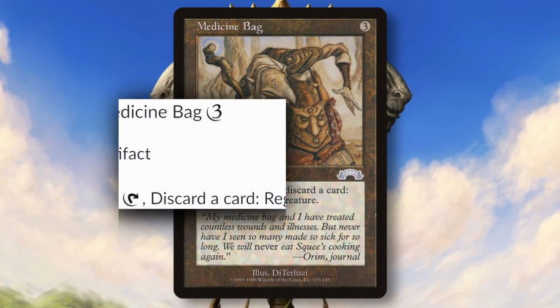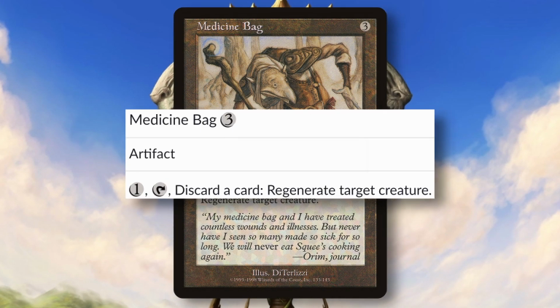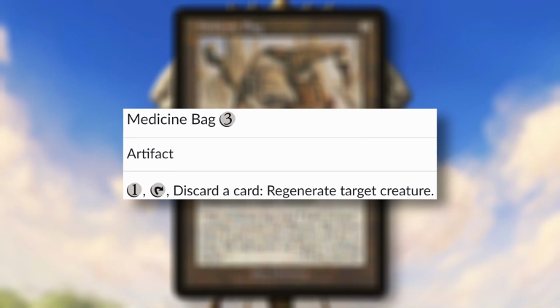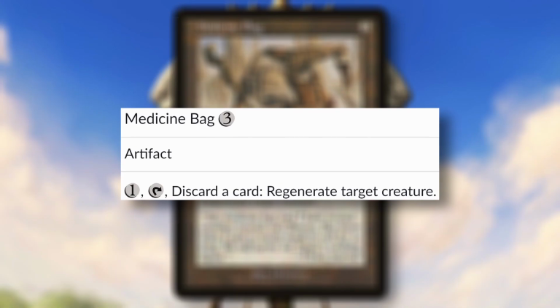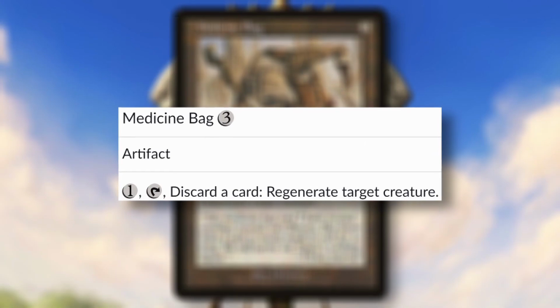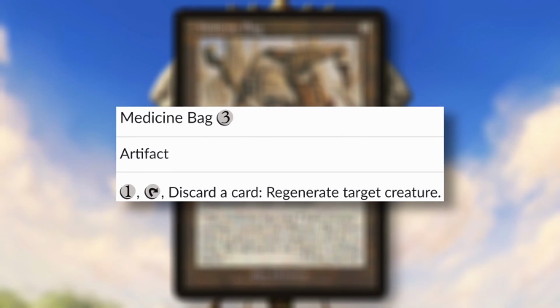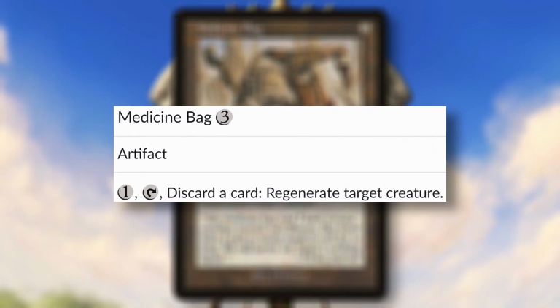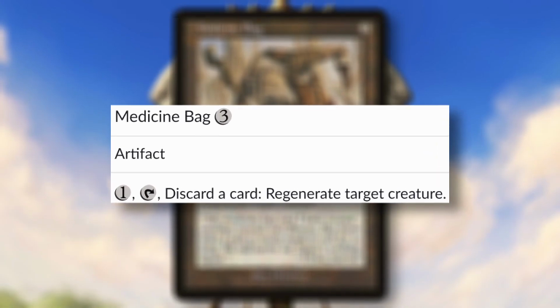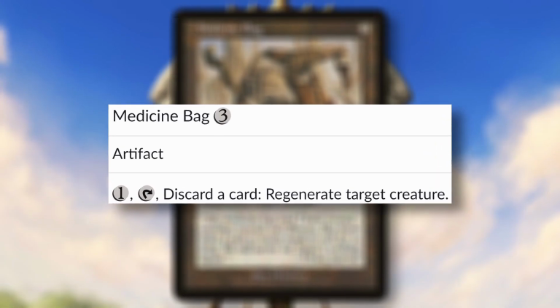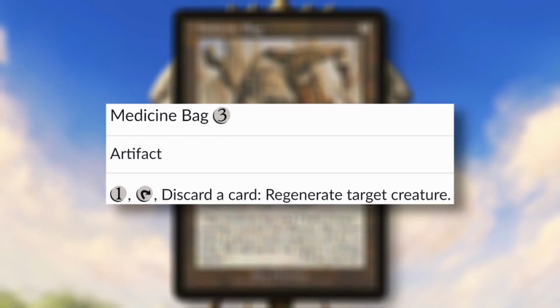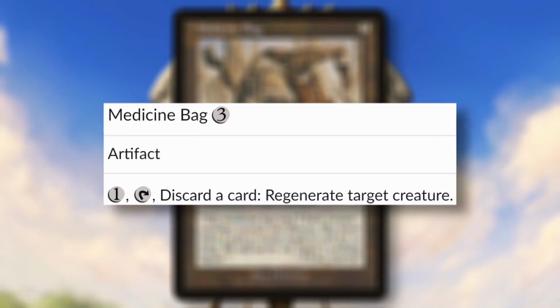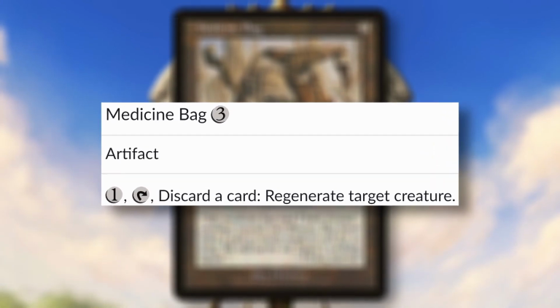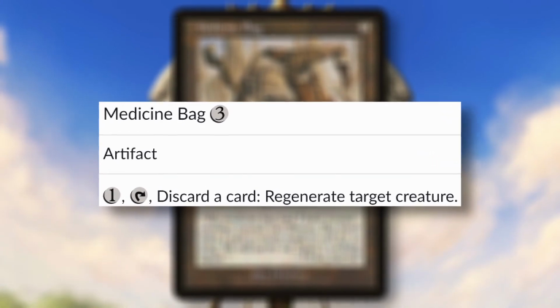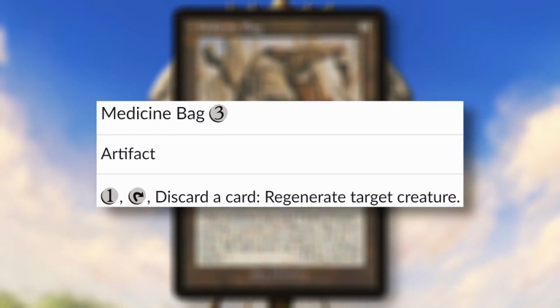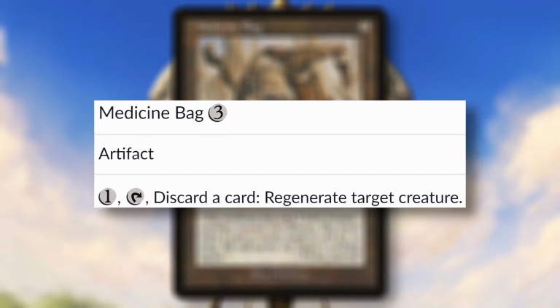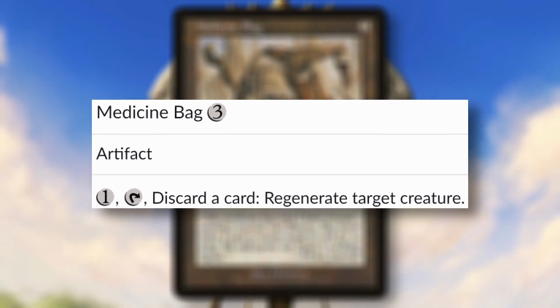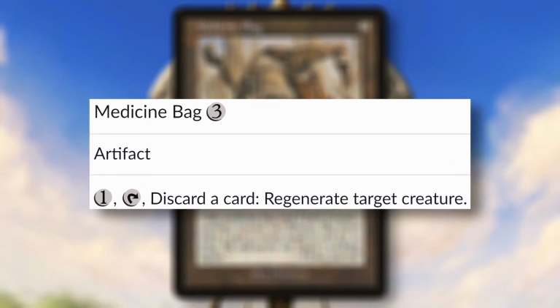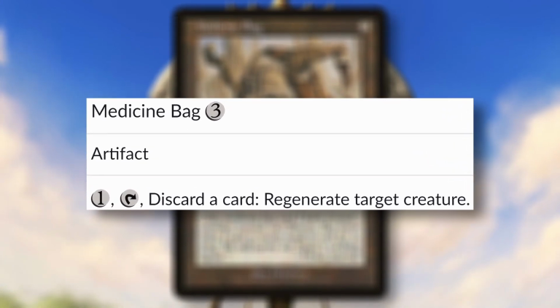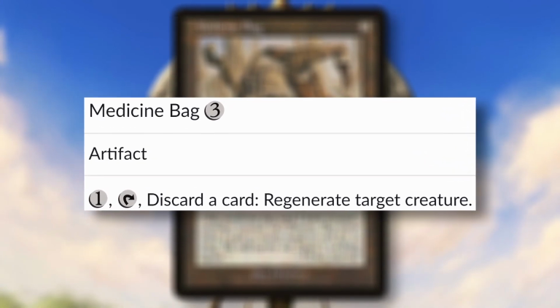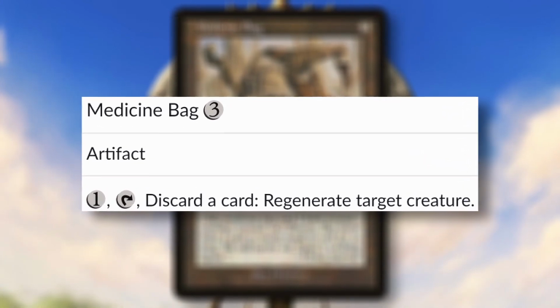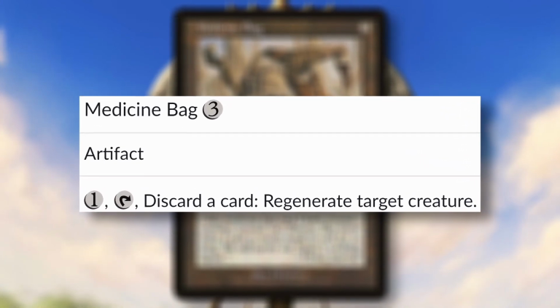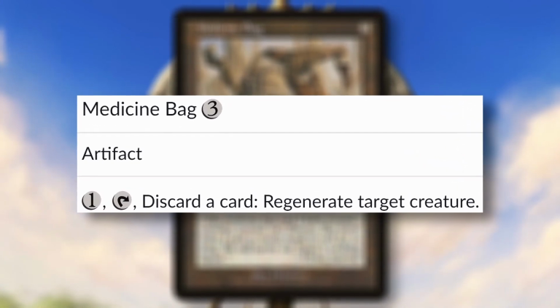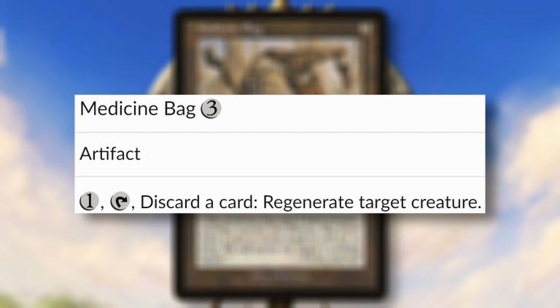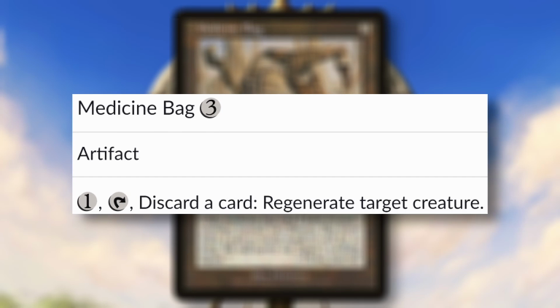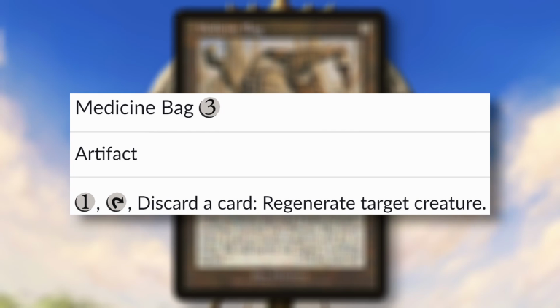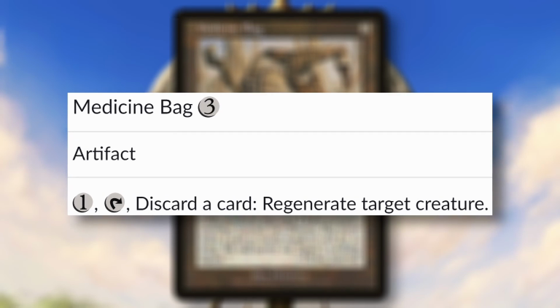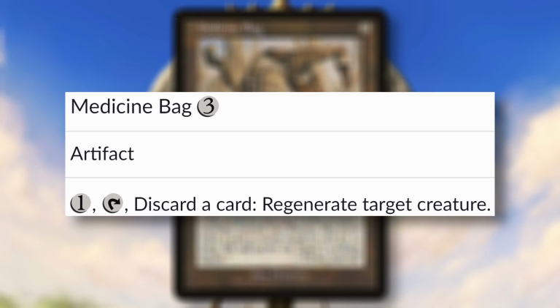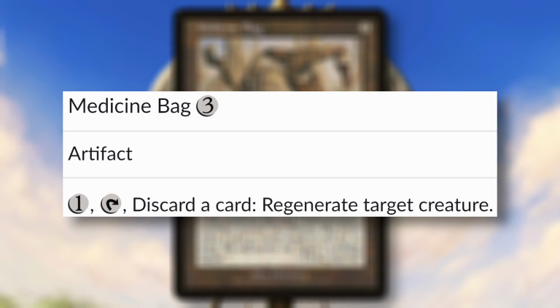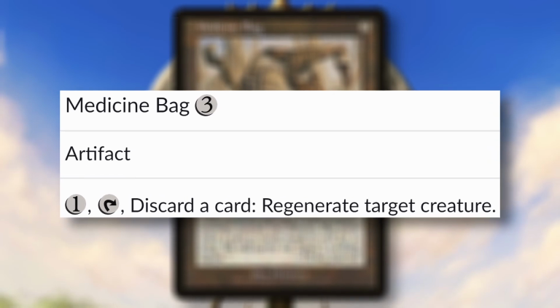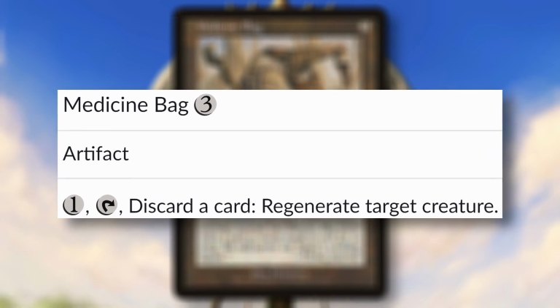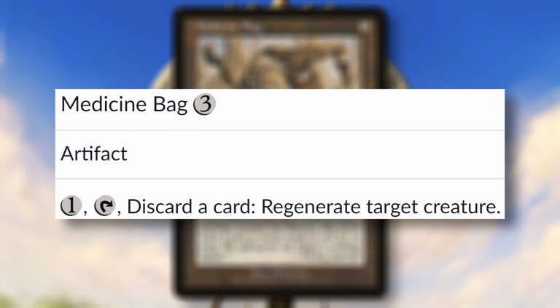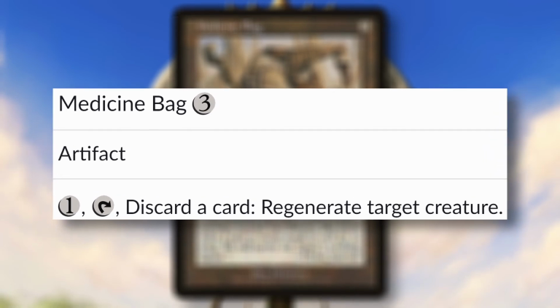Medicine Bag is three colorless for an artifact, with the ability: pay one colorless, tap it, discard a card, regenerate target creature.